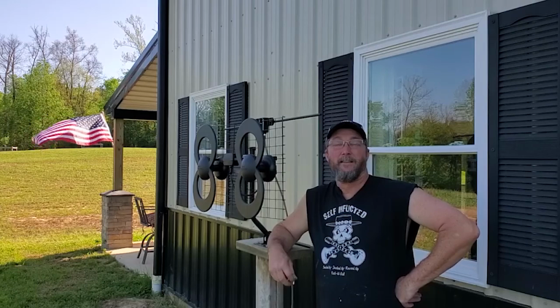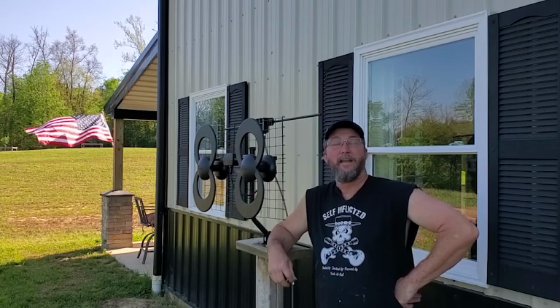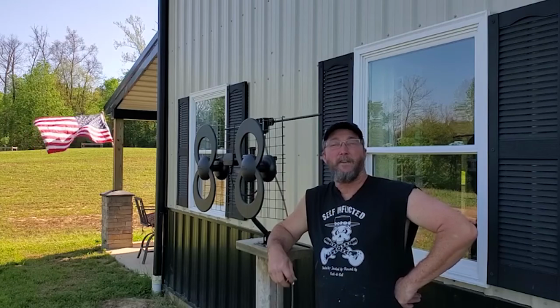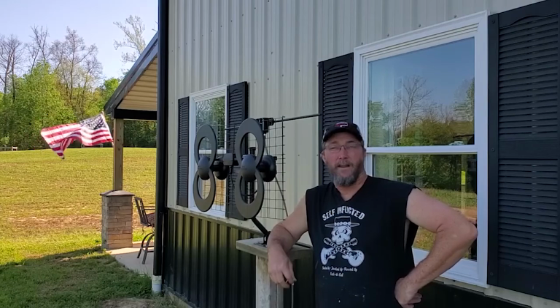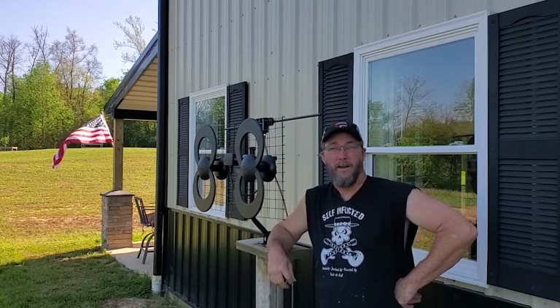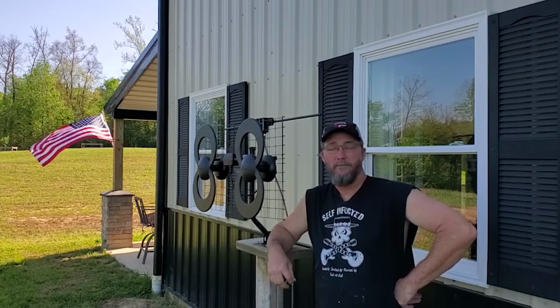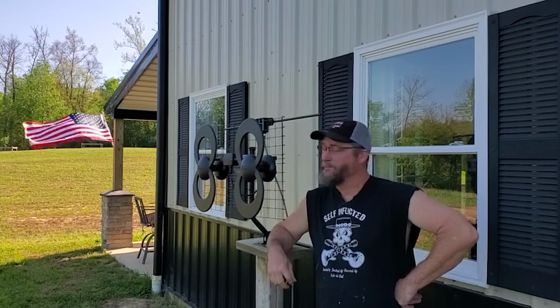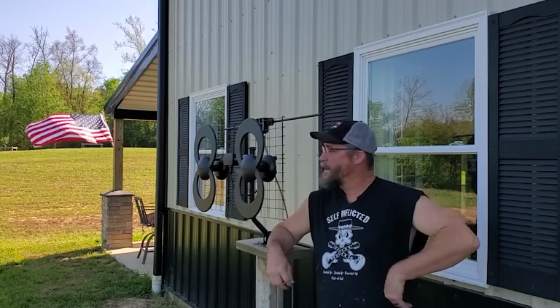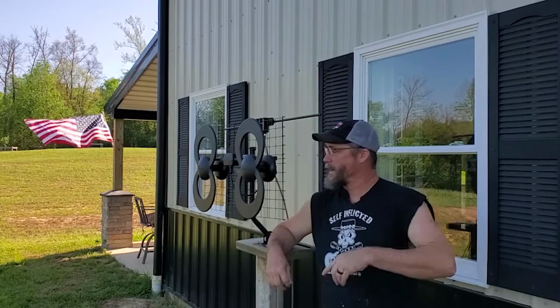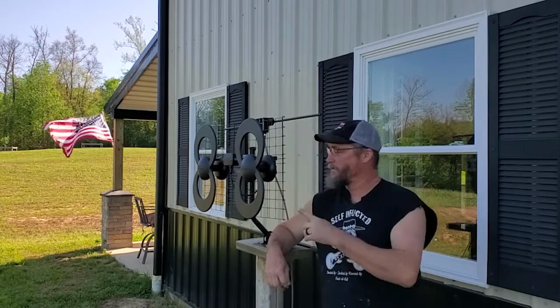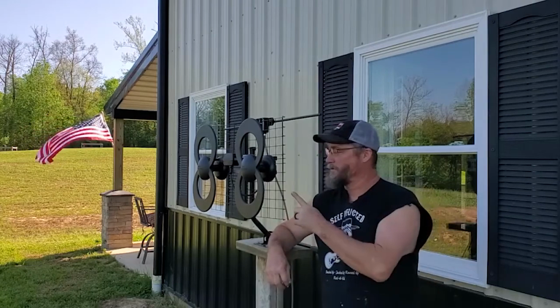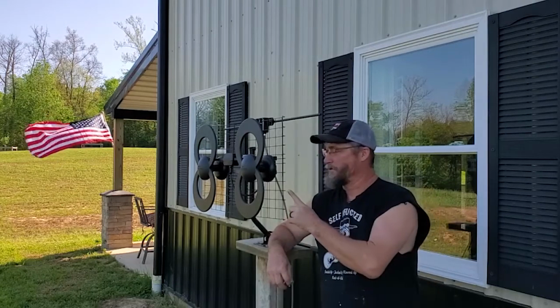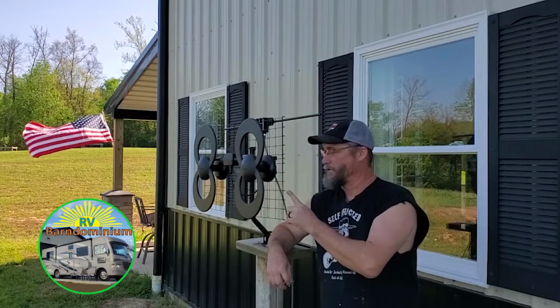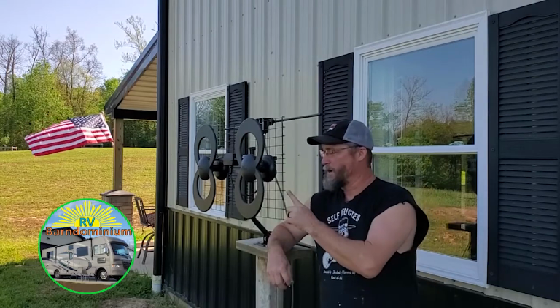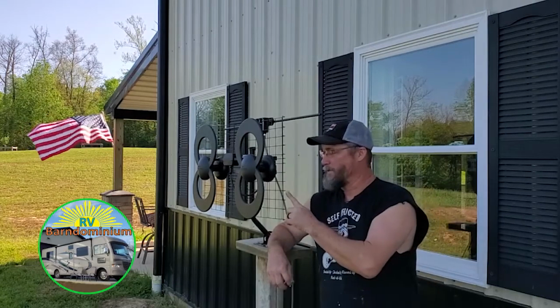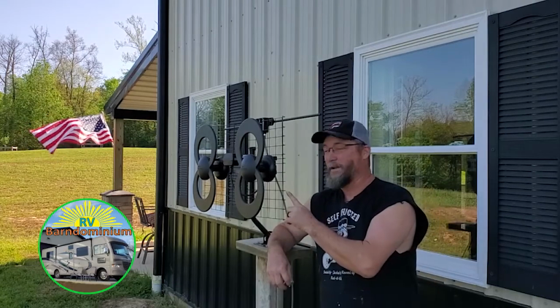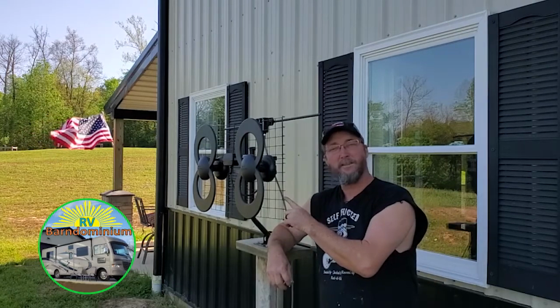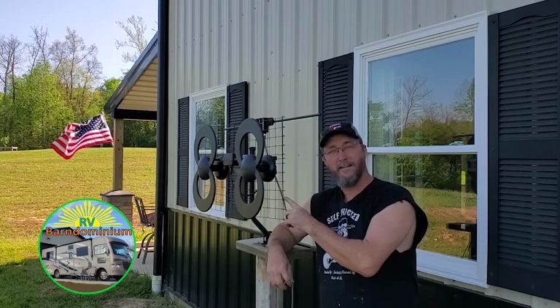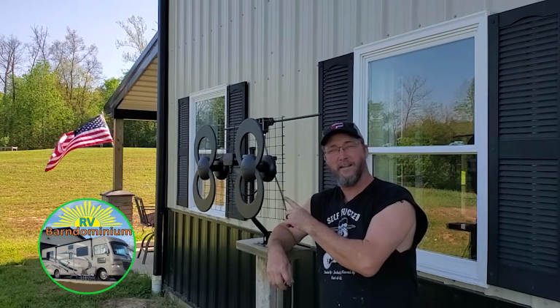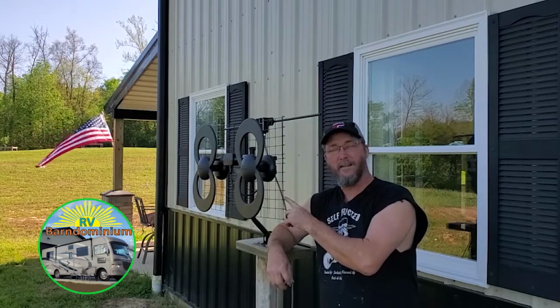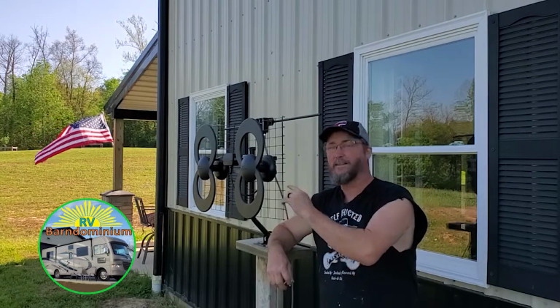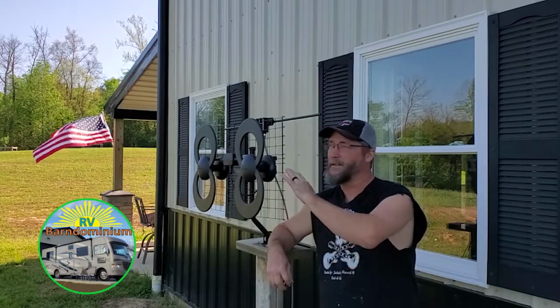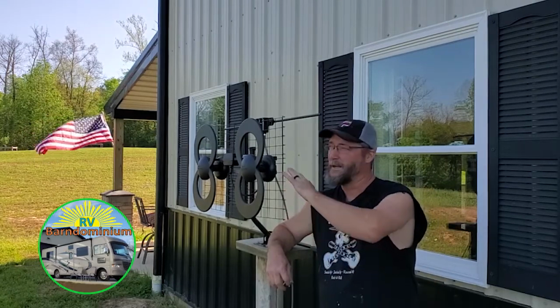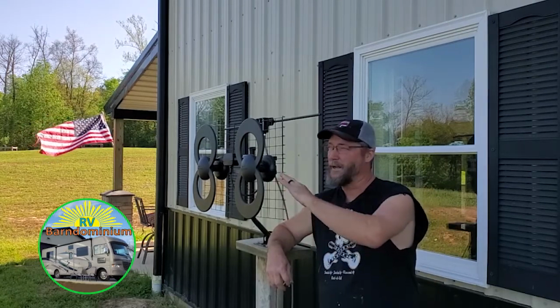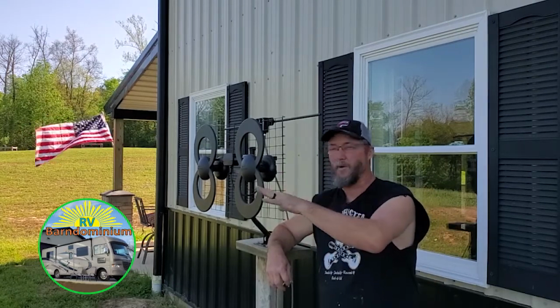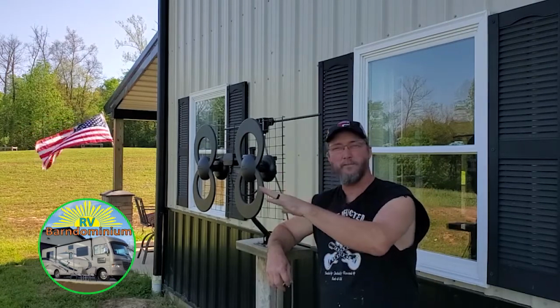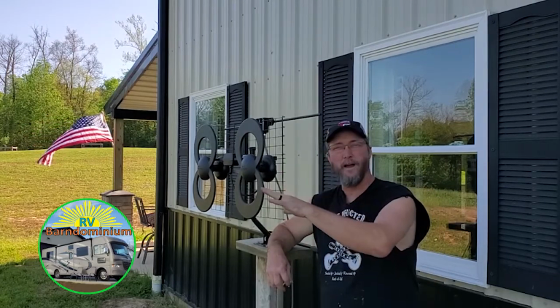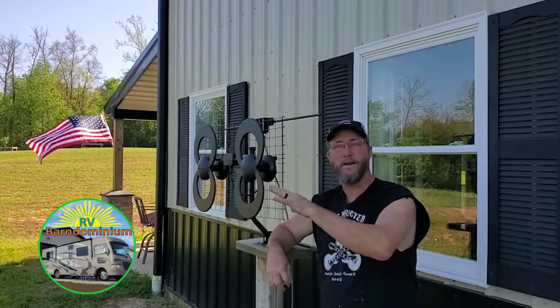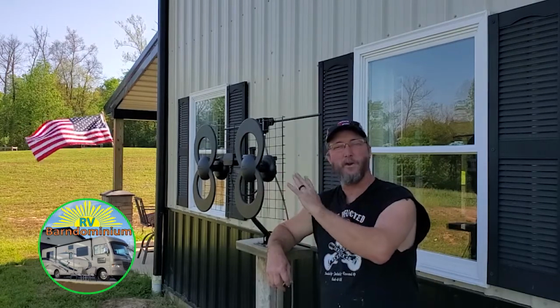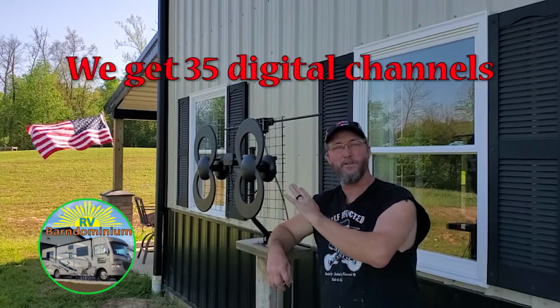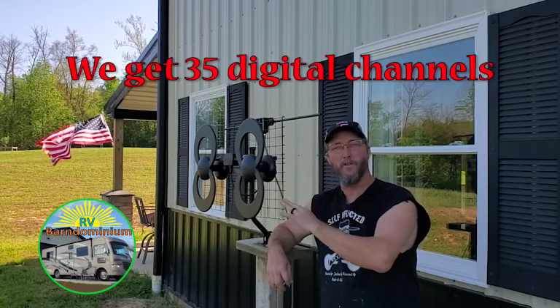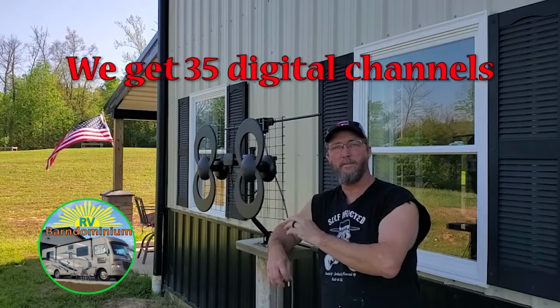The day's finally come. We have tested this. It works fine. It works great.